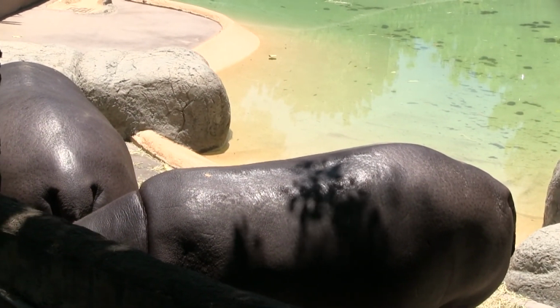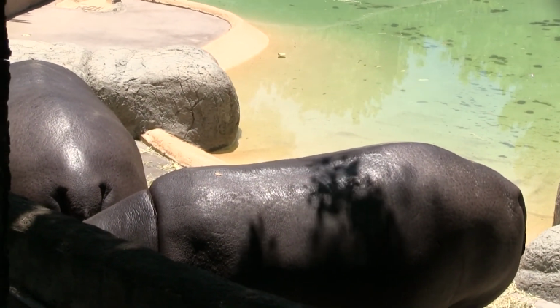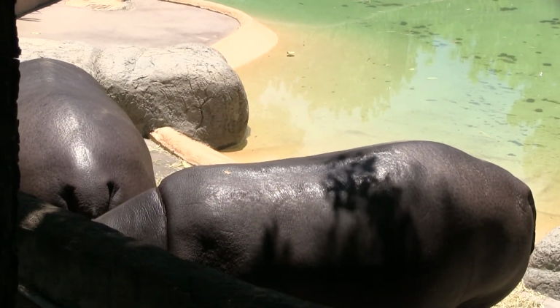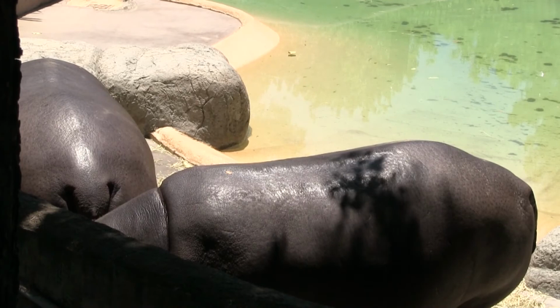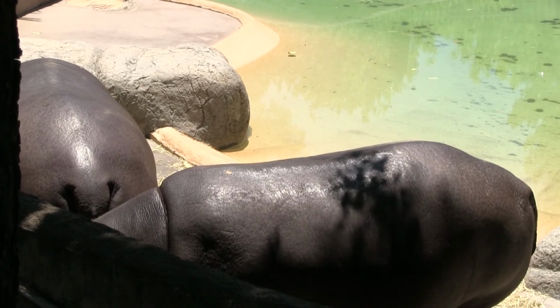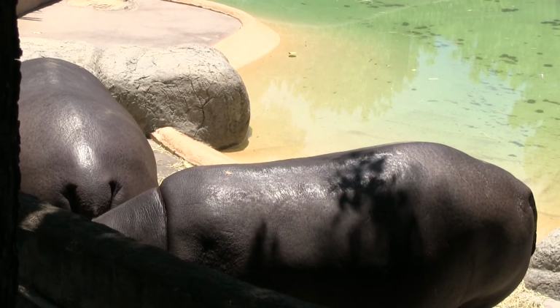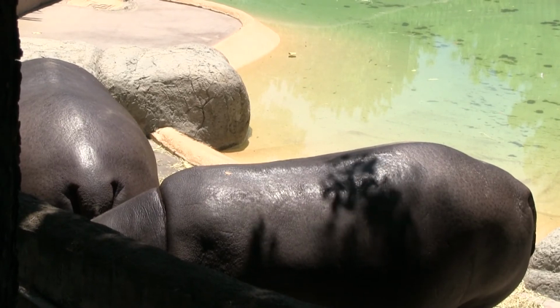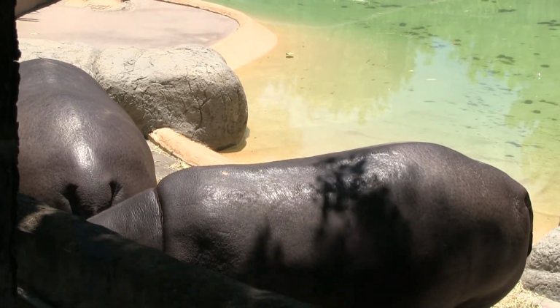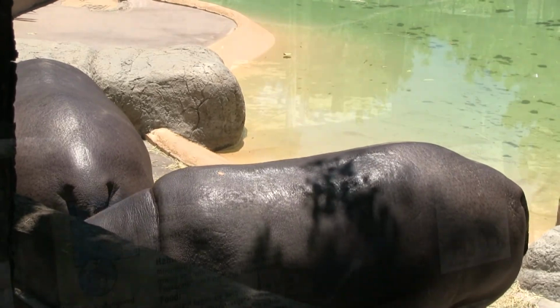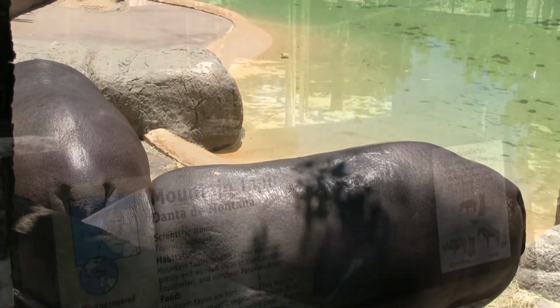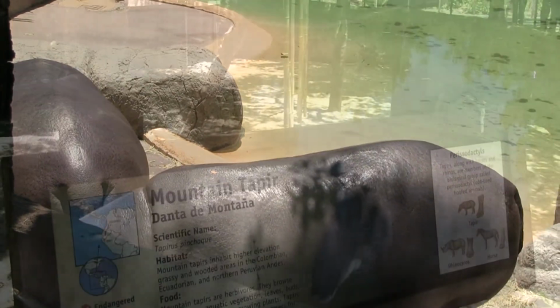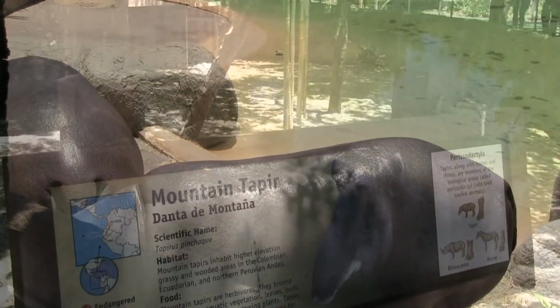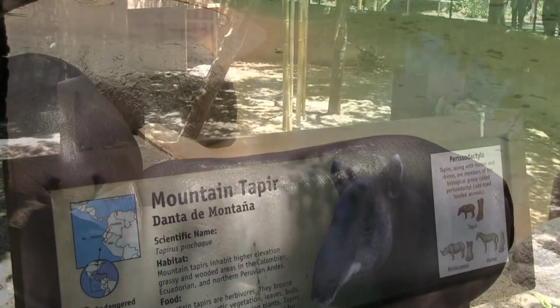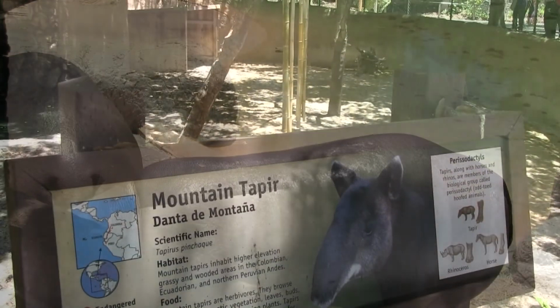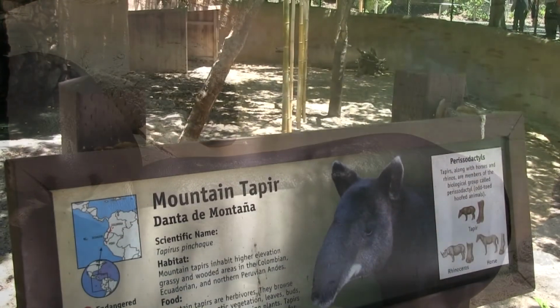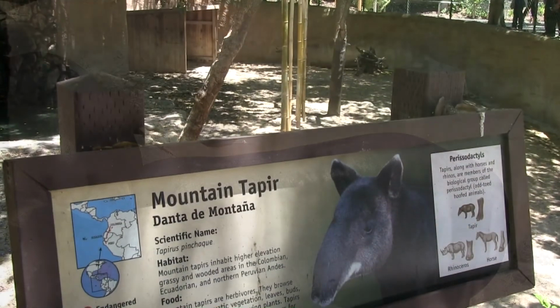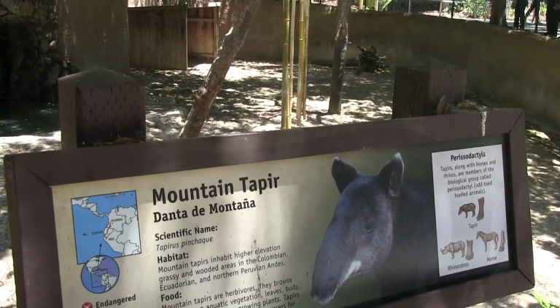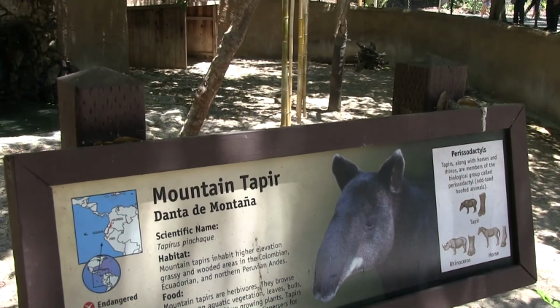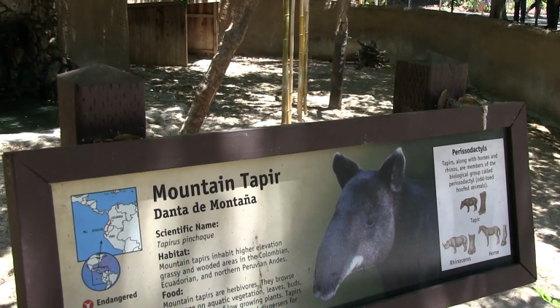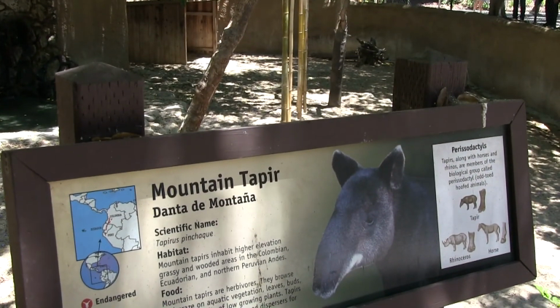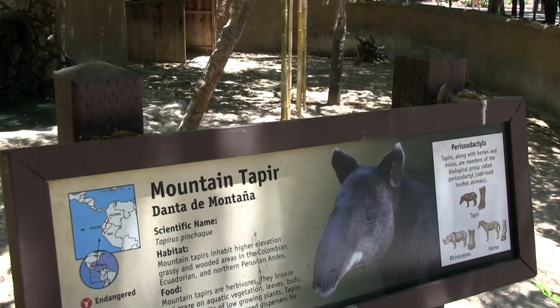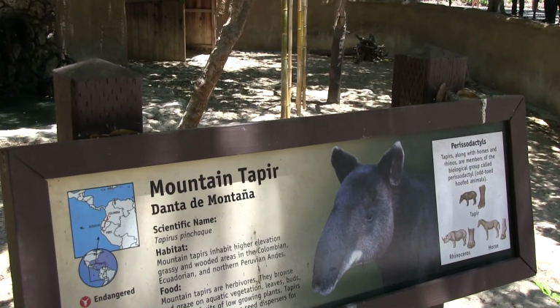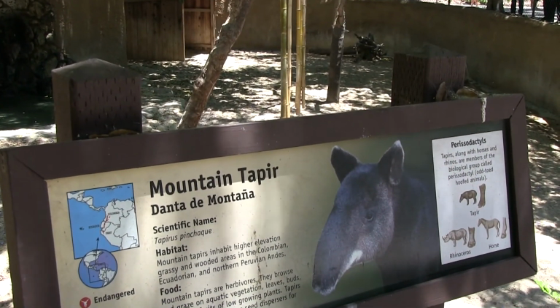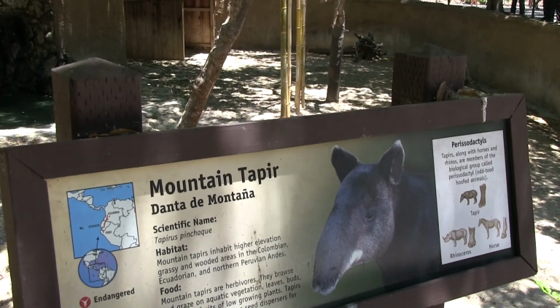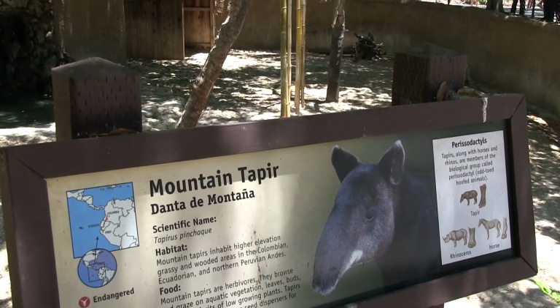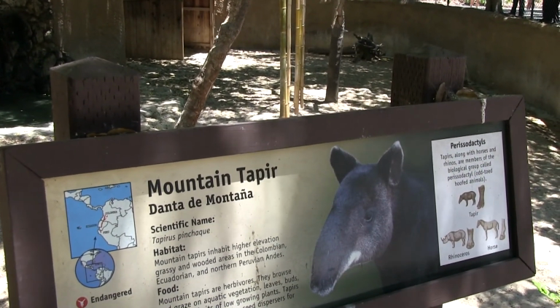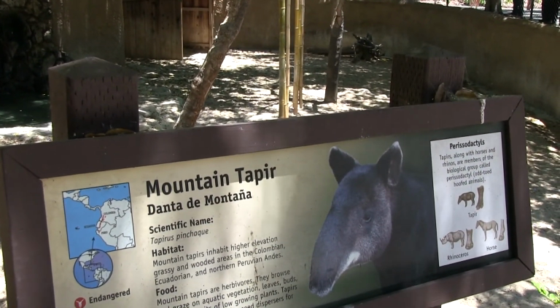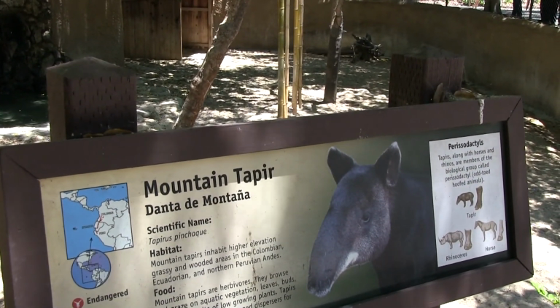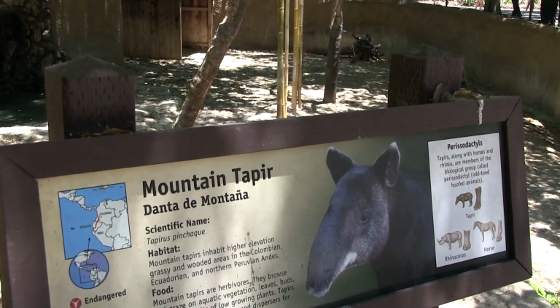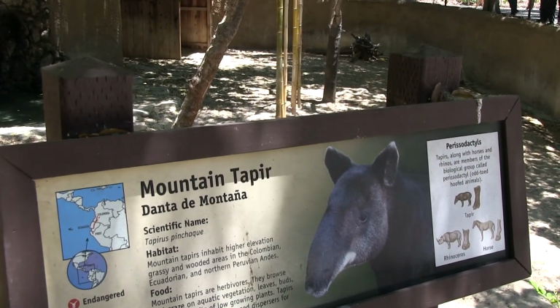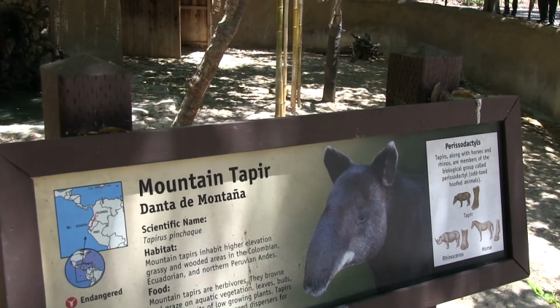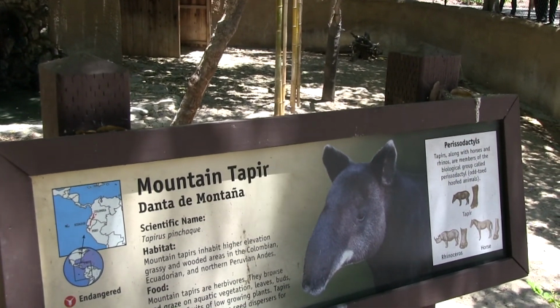The sun is really getting to me here, so let's just check out a few more animals before I get back into the car and the AC.